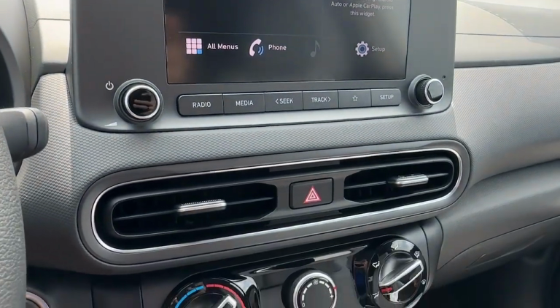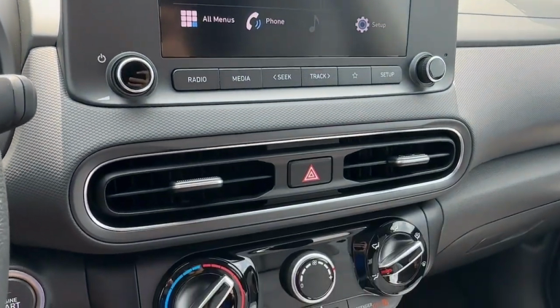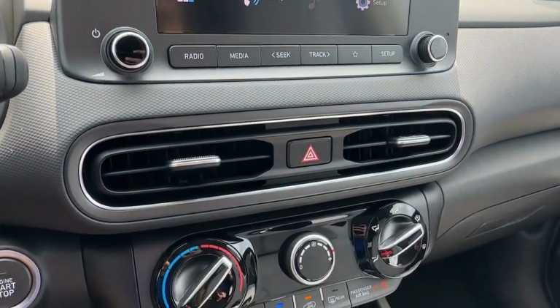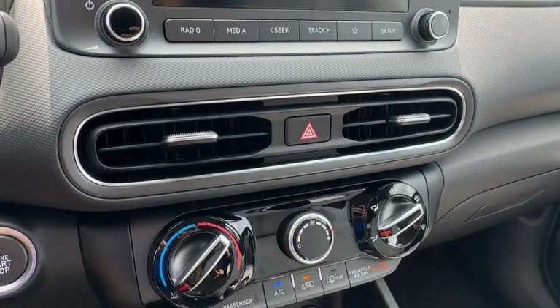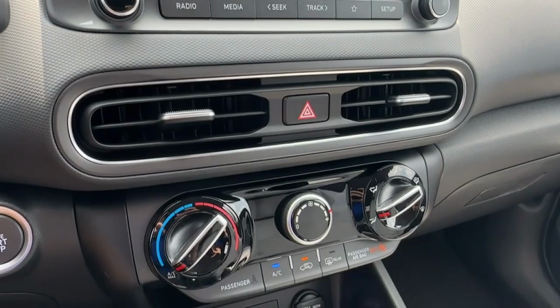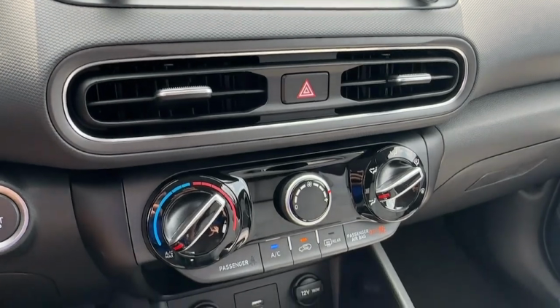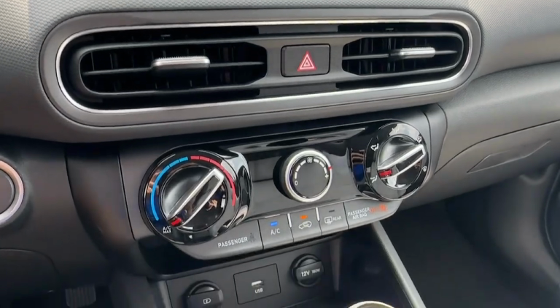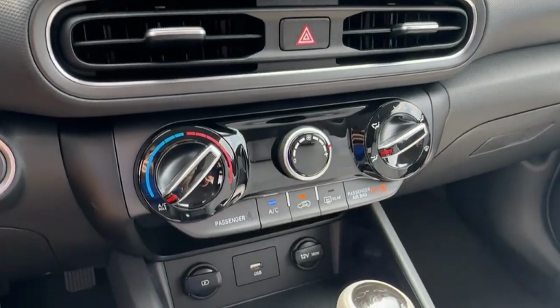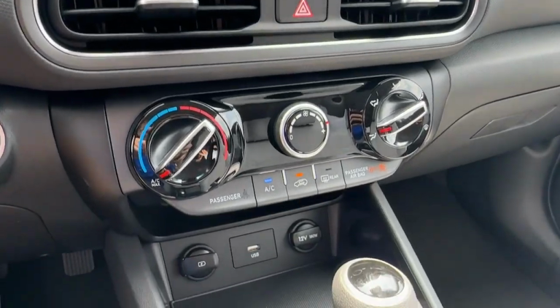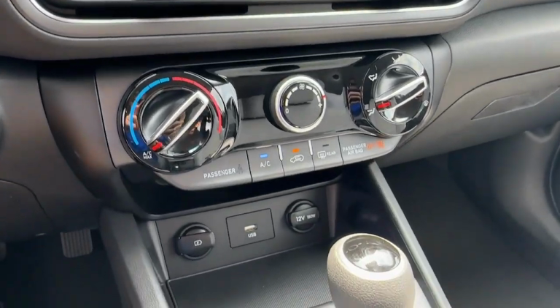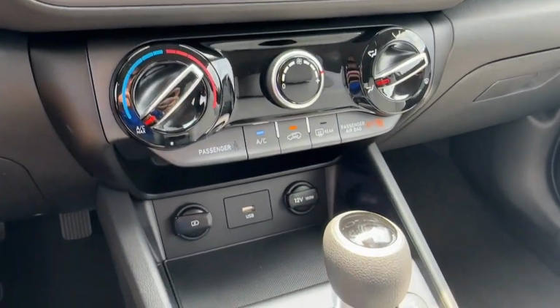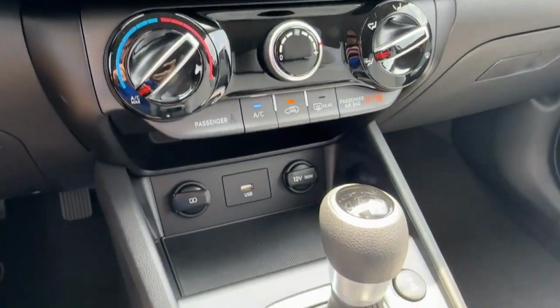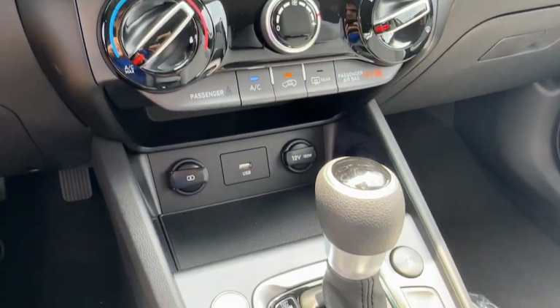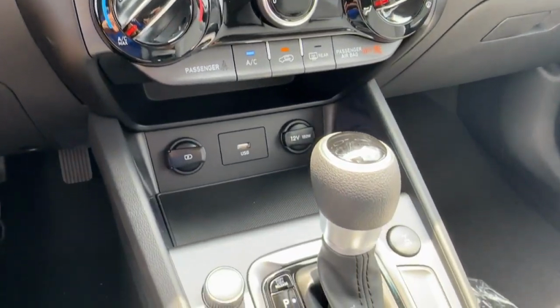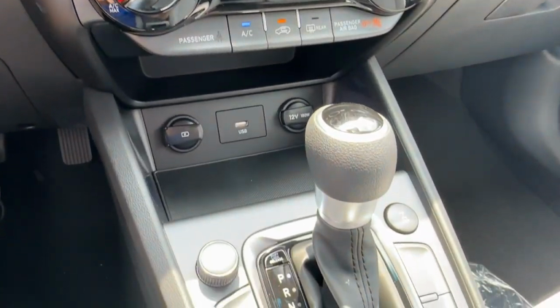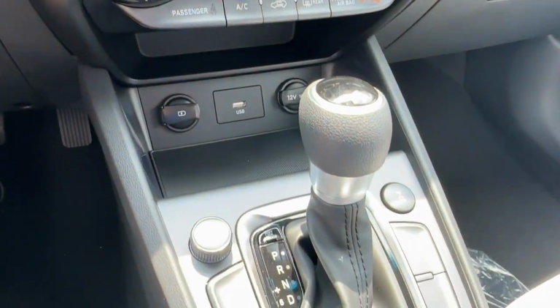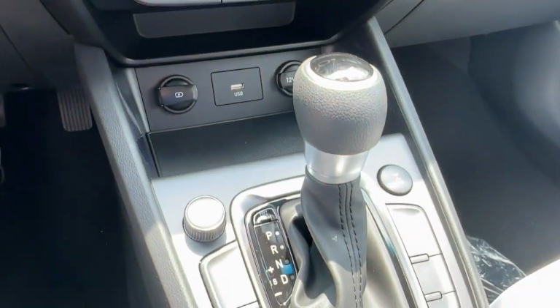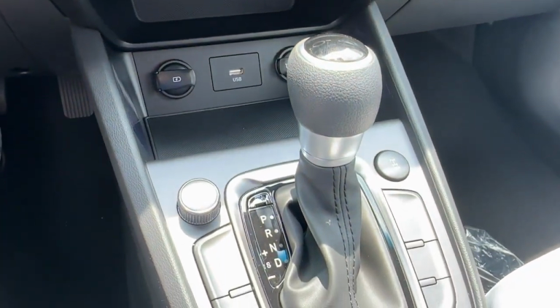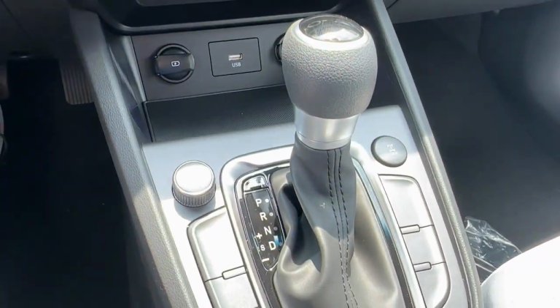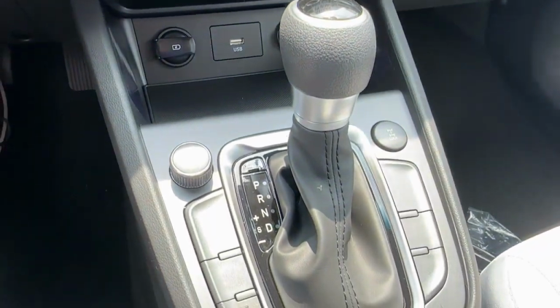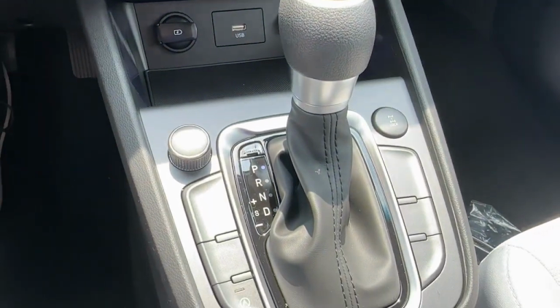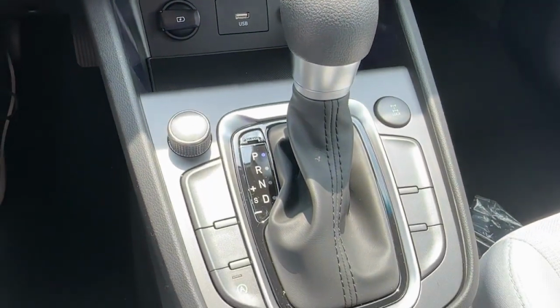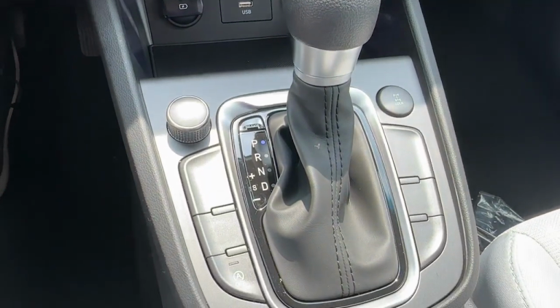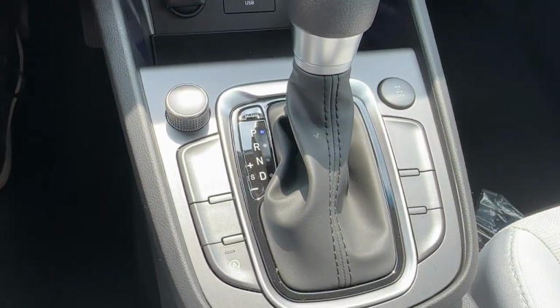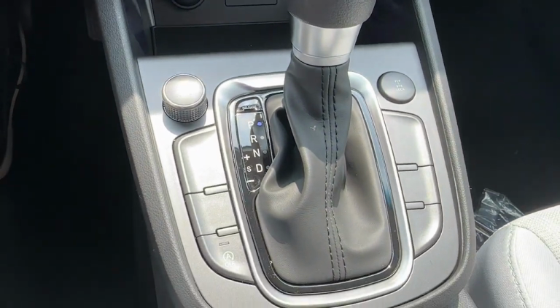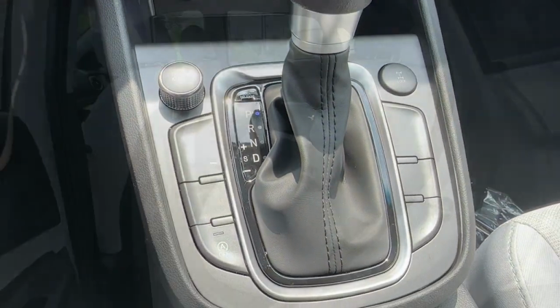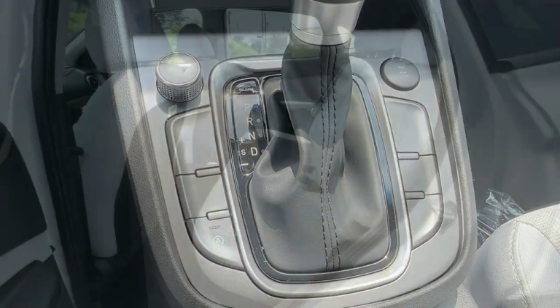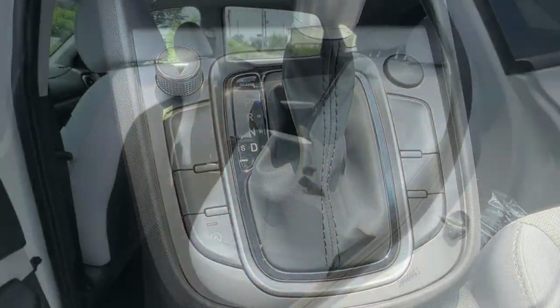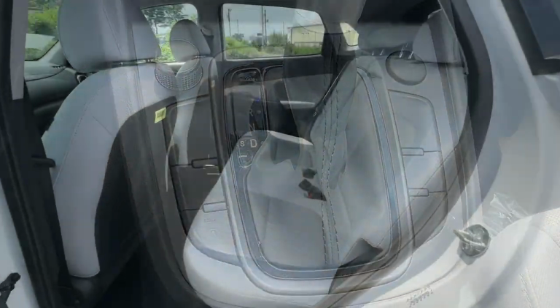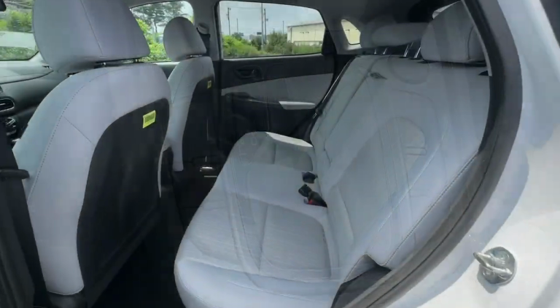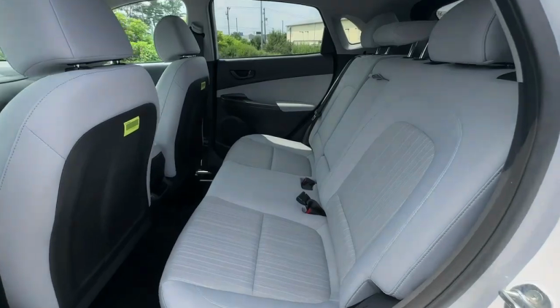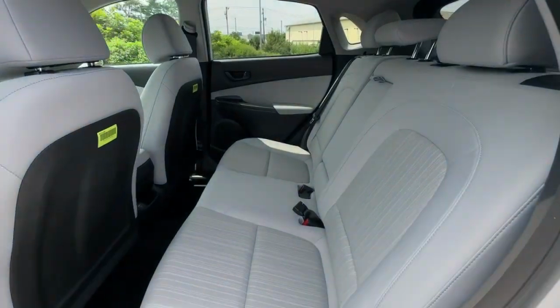Heated mirrors, satellite radio, keyless start, premium sound system, remote engine start.